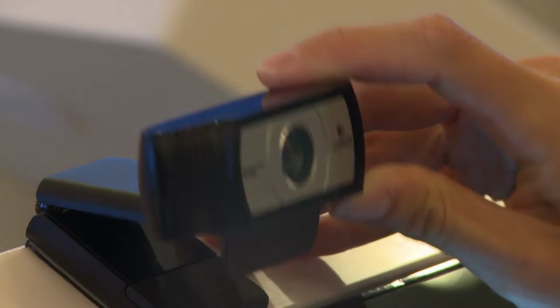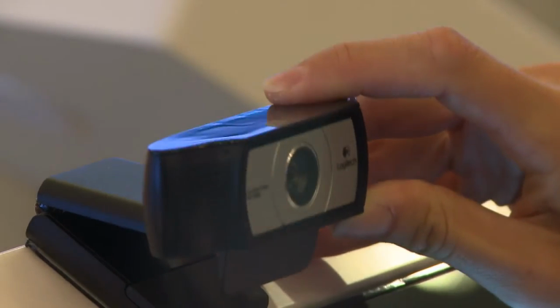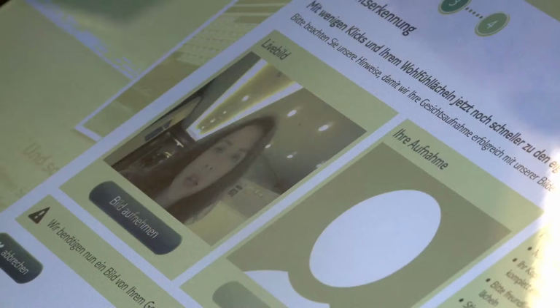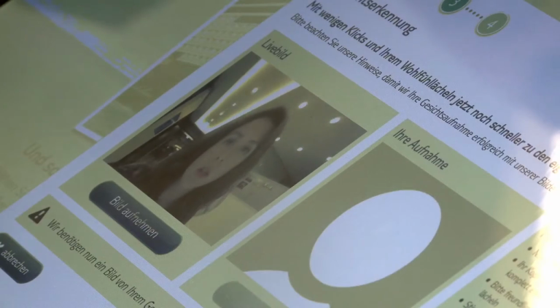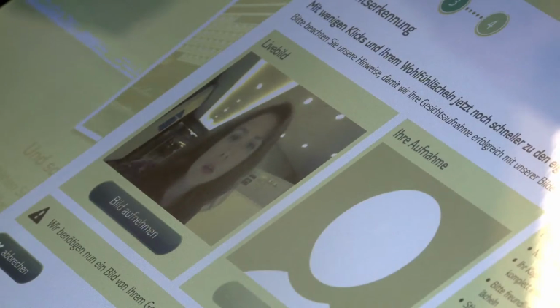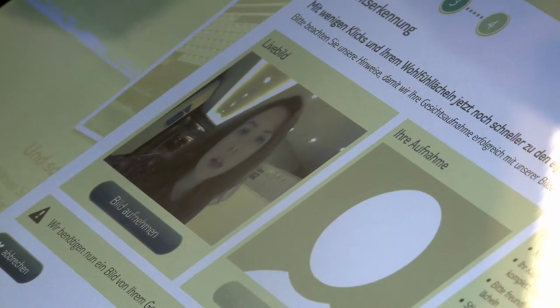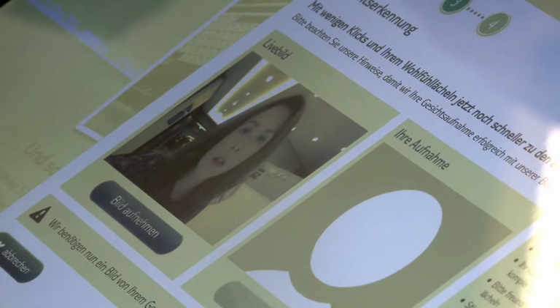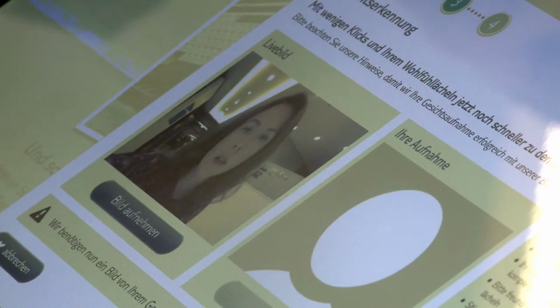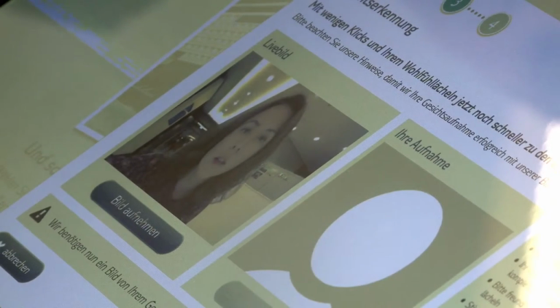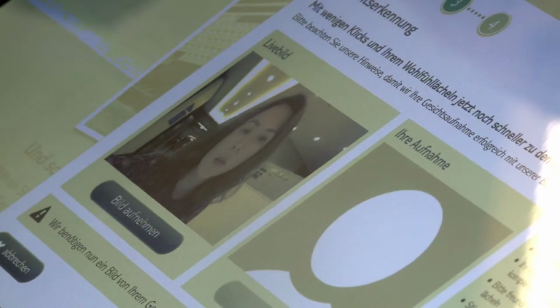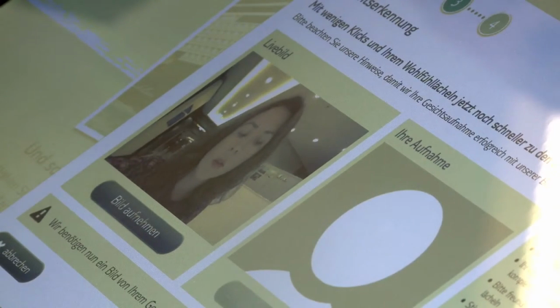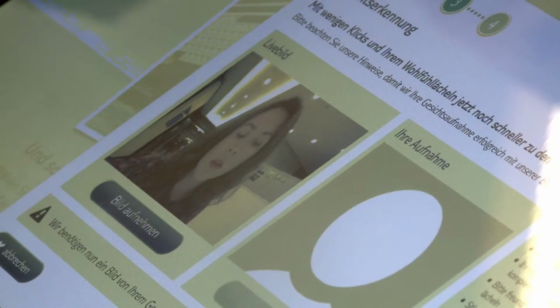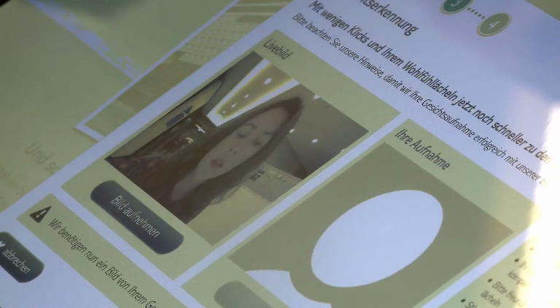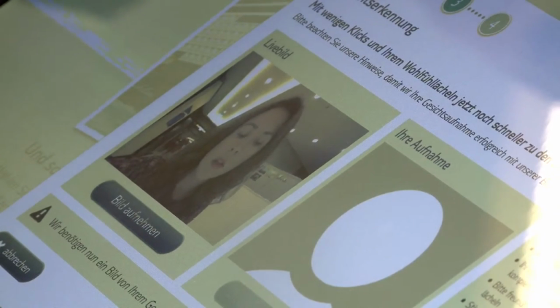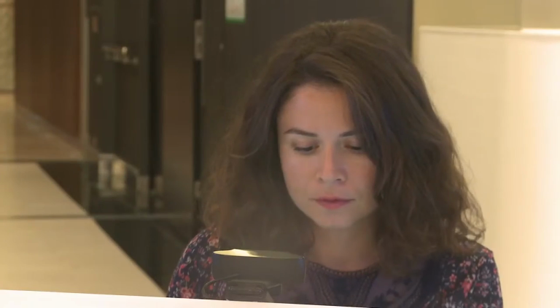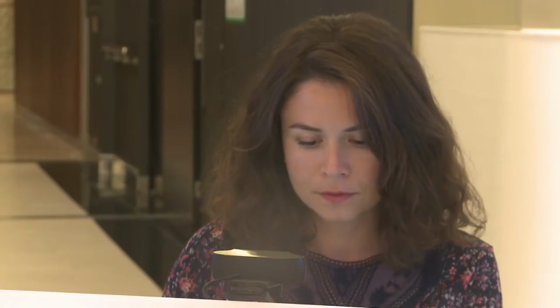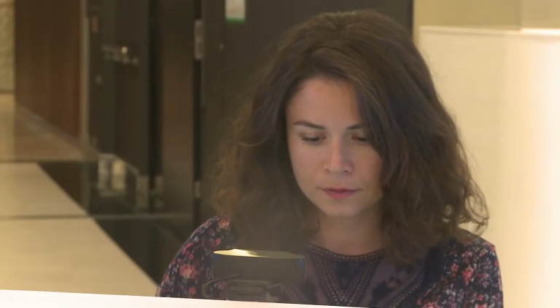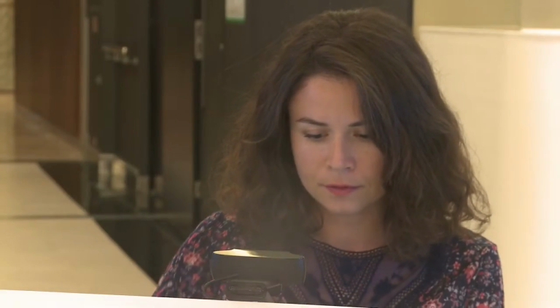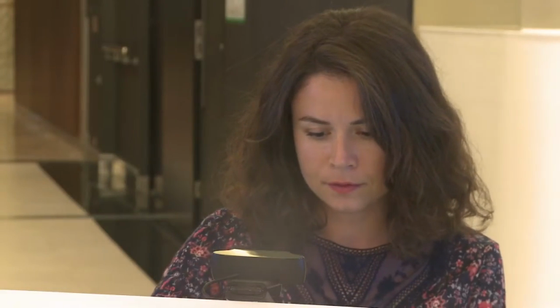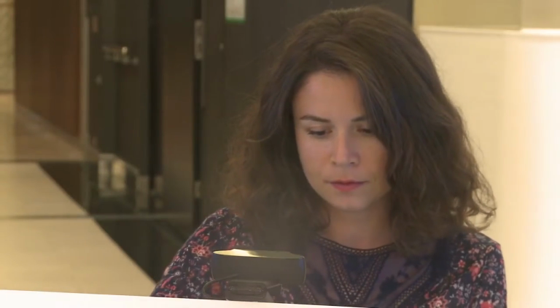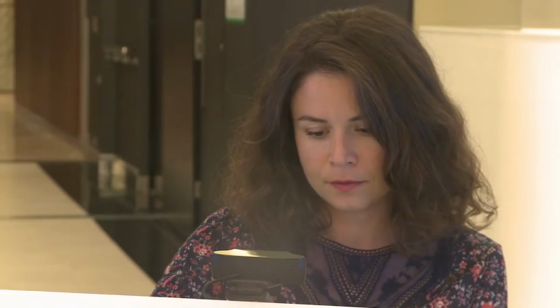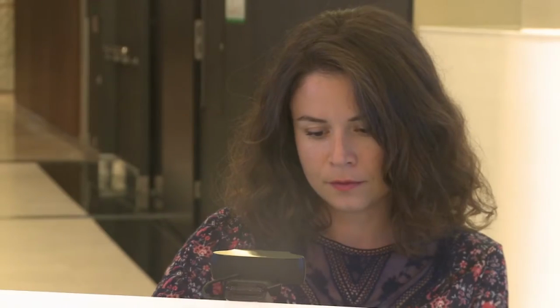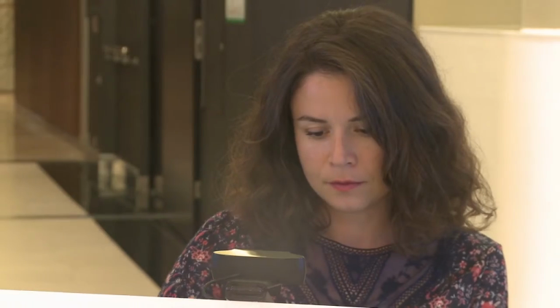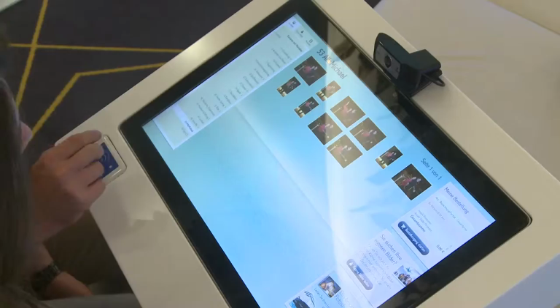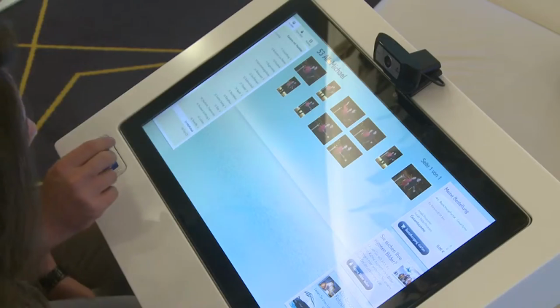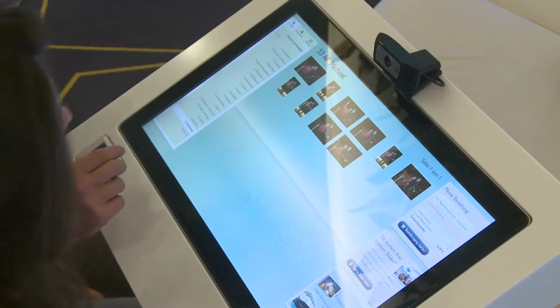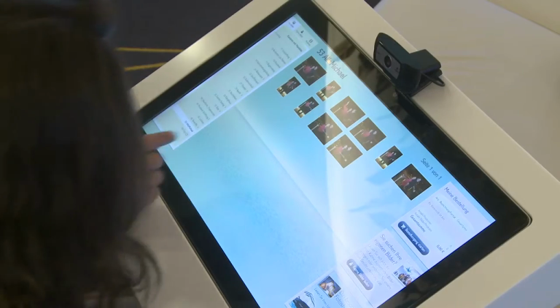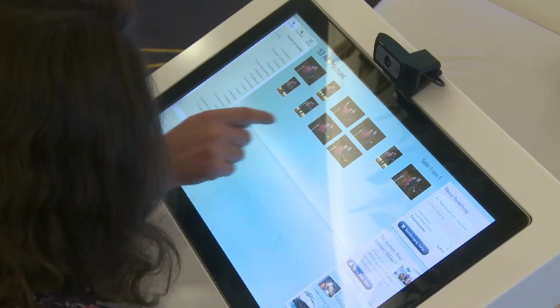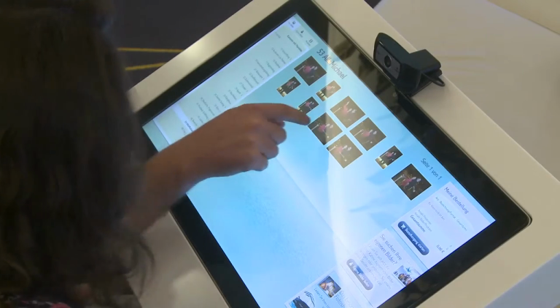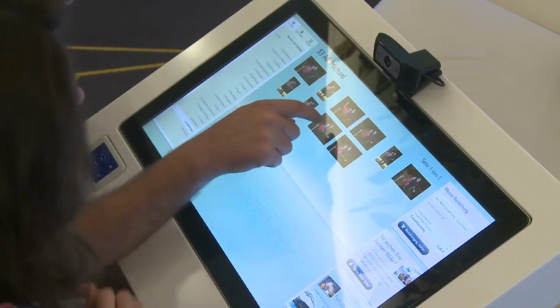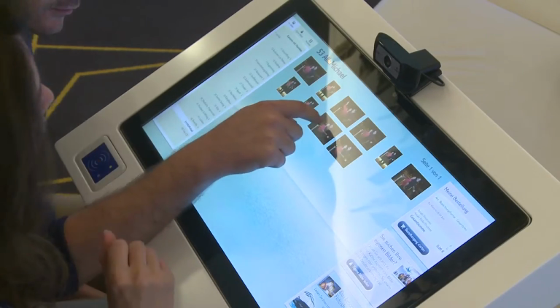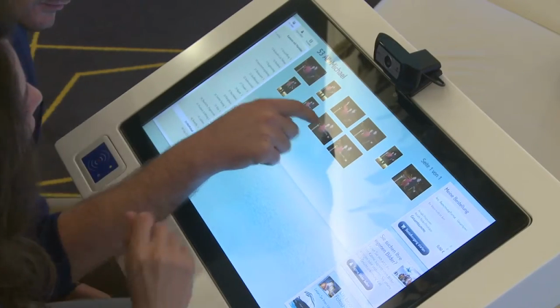The computer will search for your face and after only a few moments all your photos will be shown on the screen.